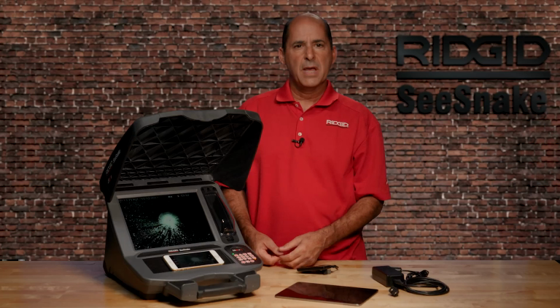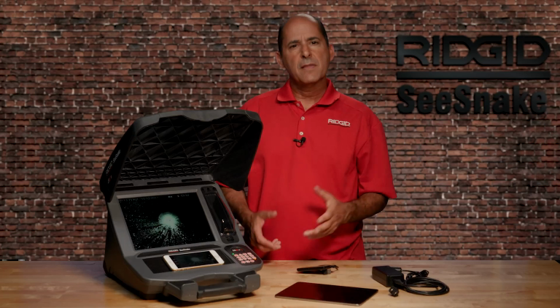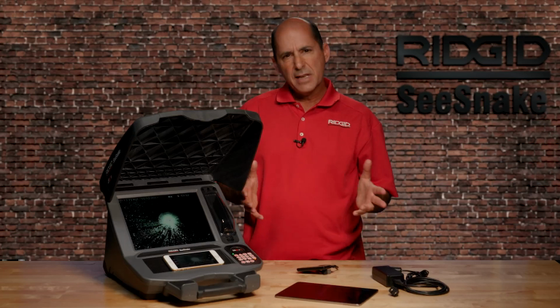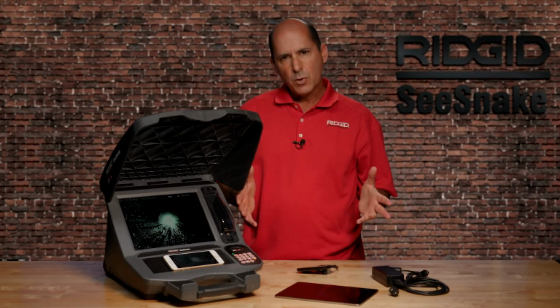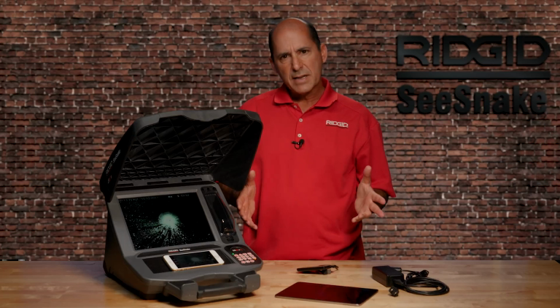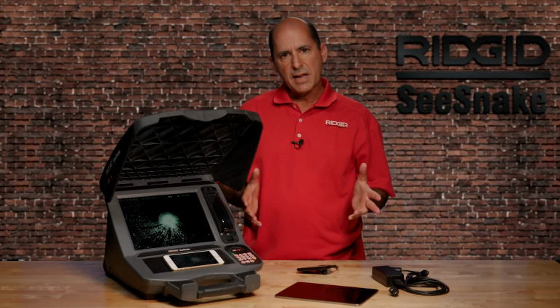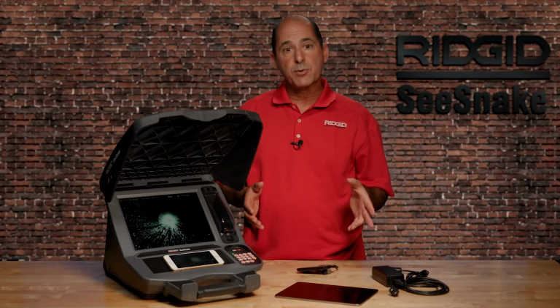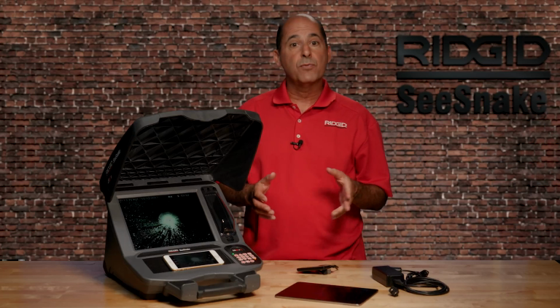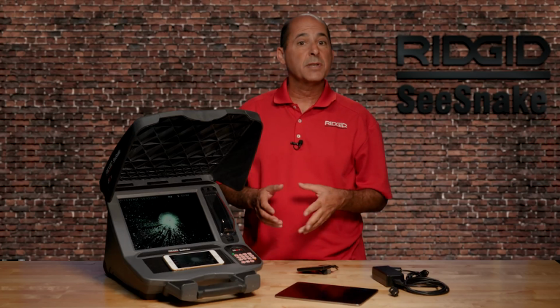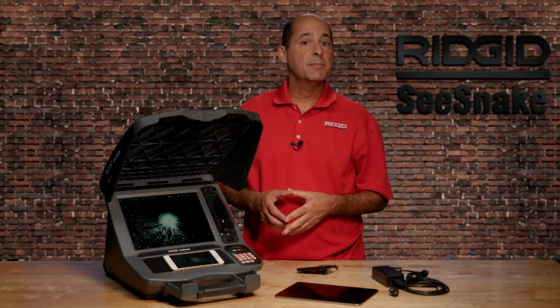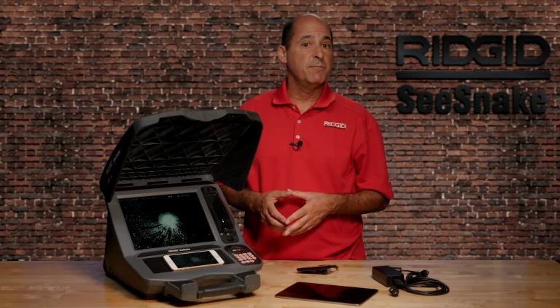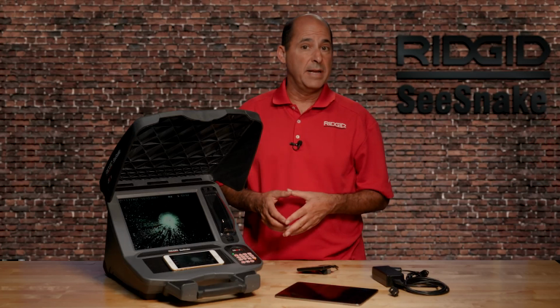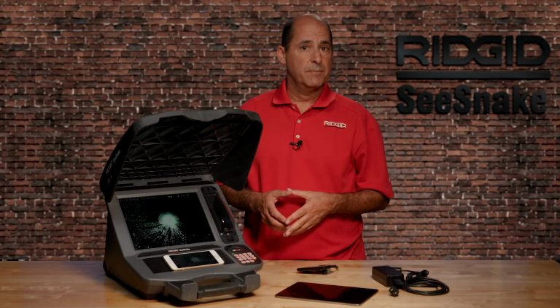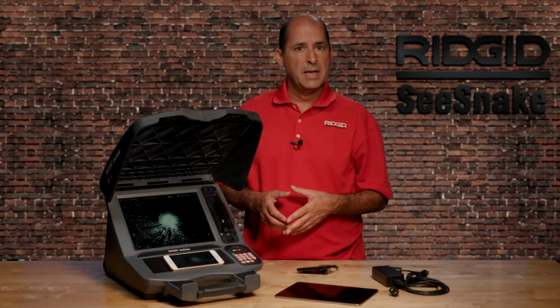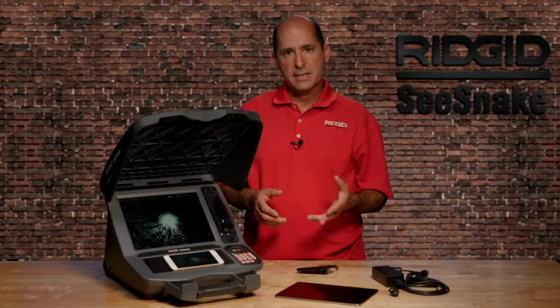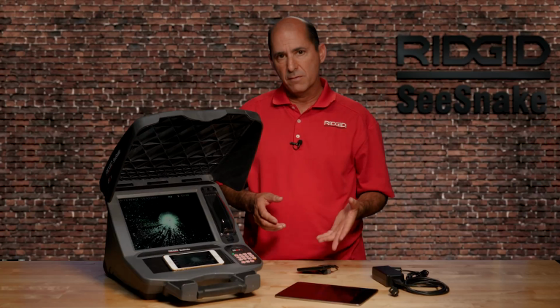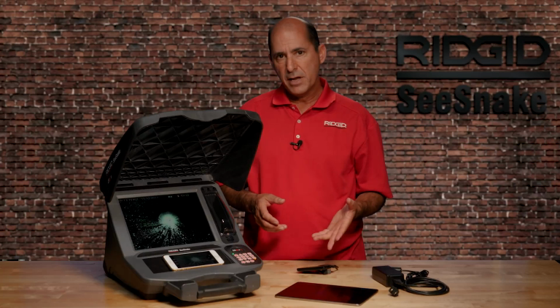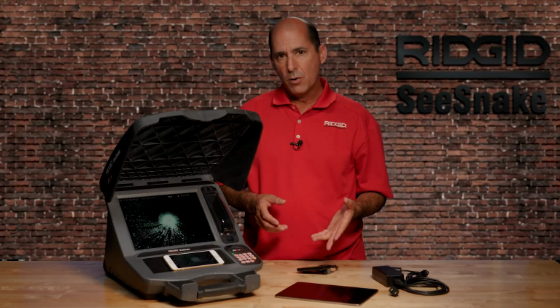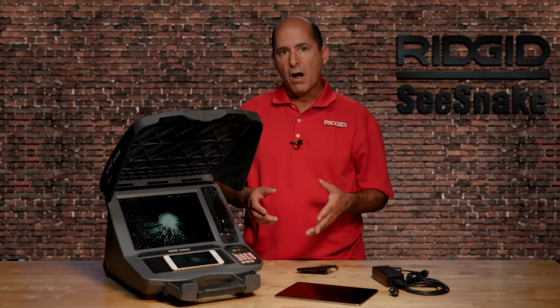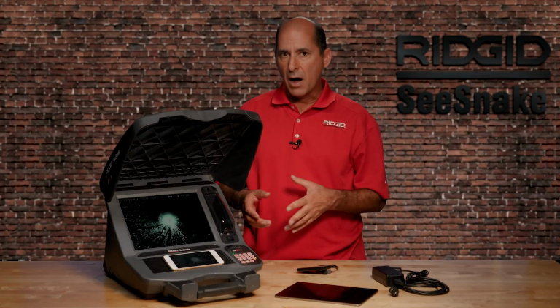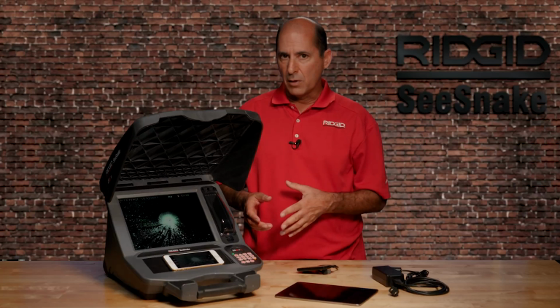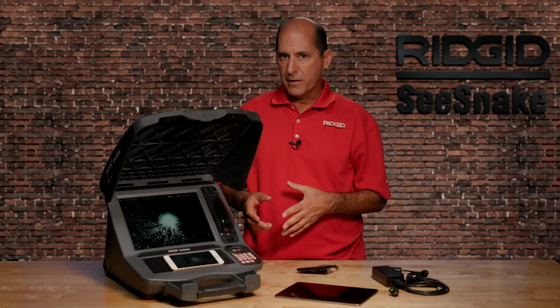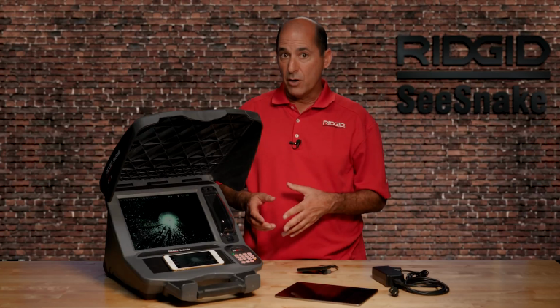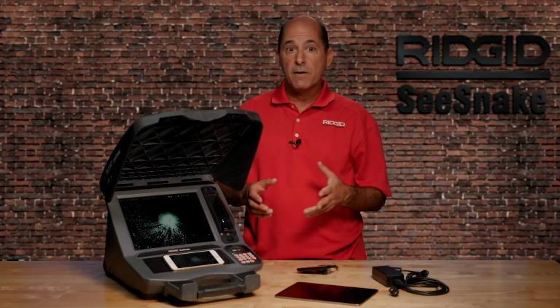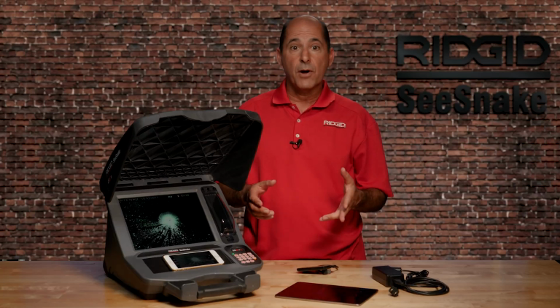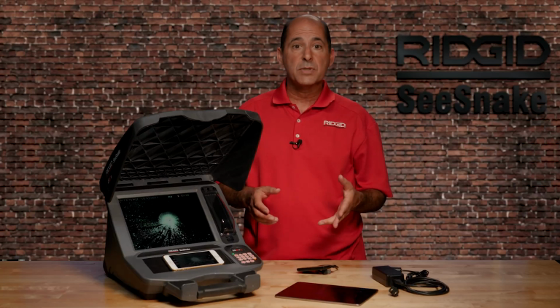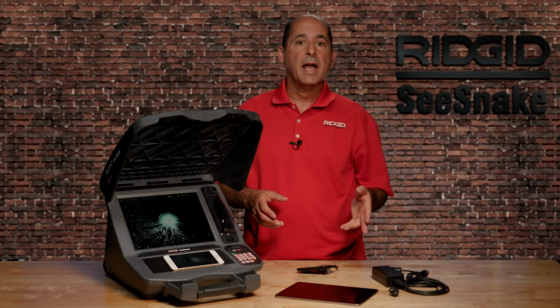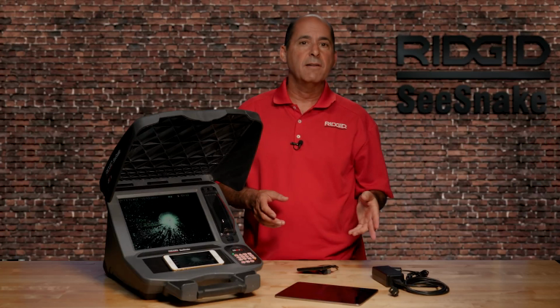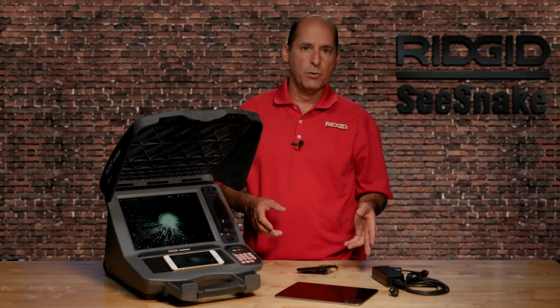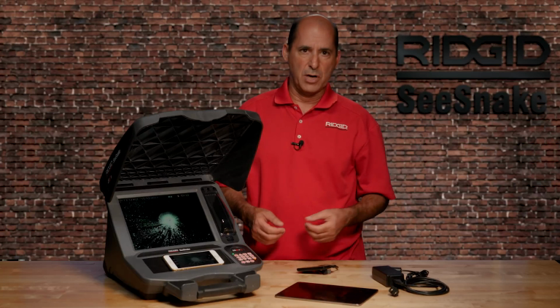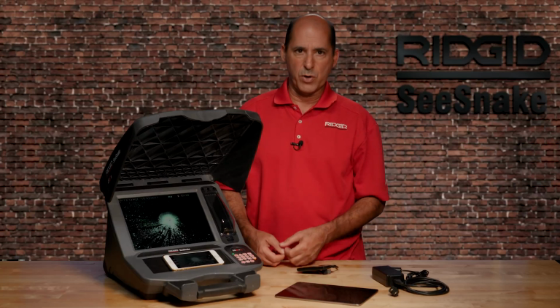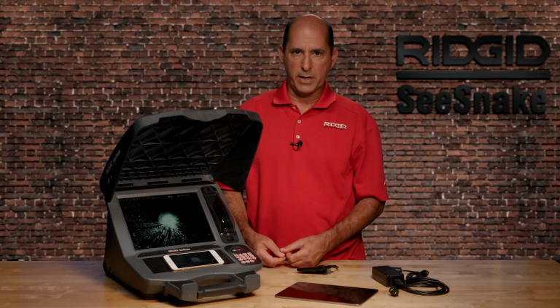The CS12X can capture four types of media: standard video, autologged video, photos, and photo talk recordings.